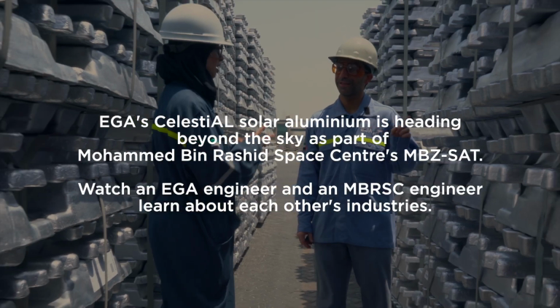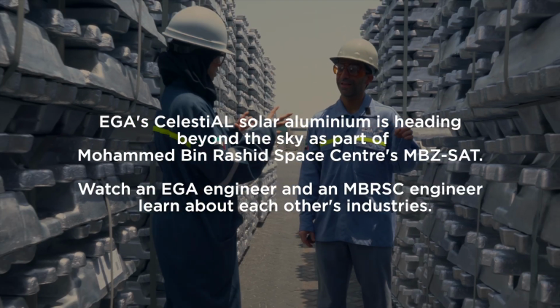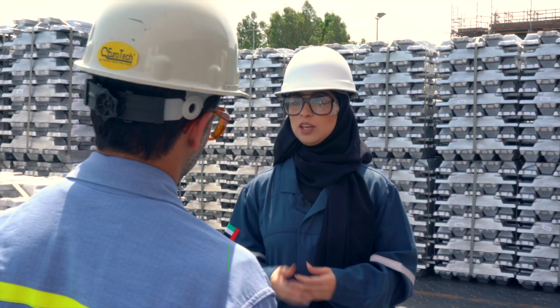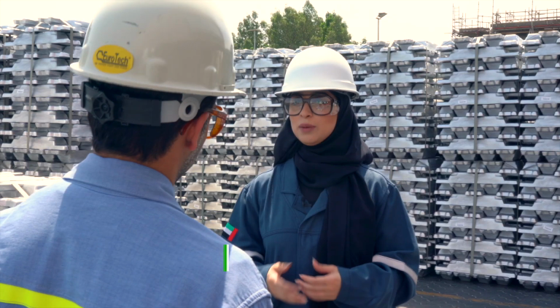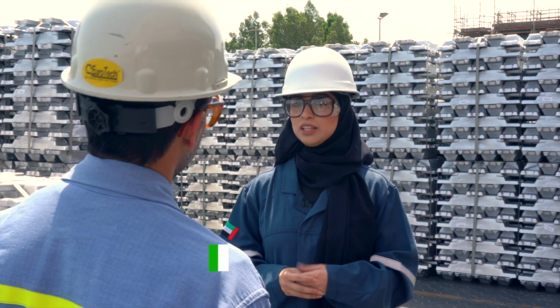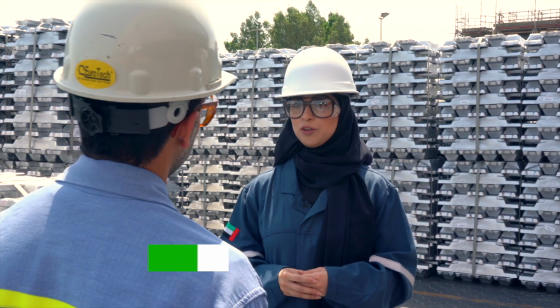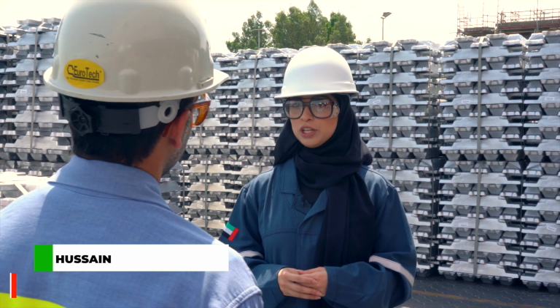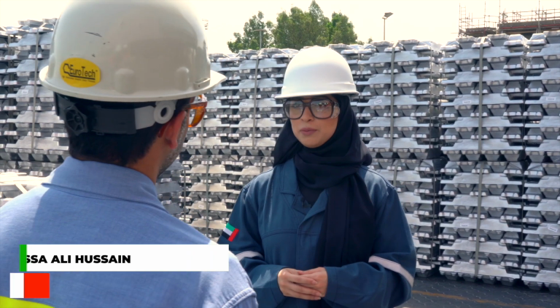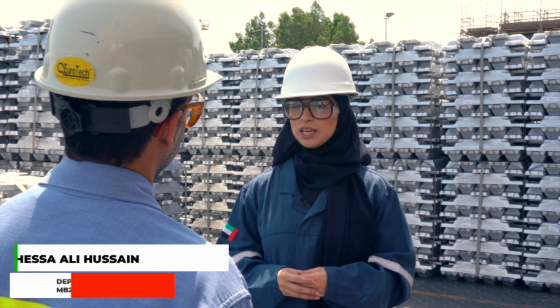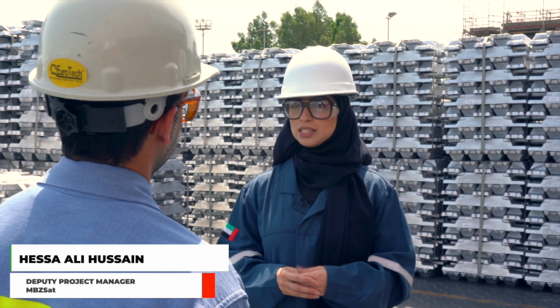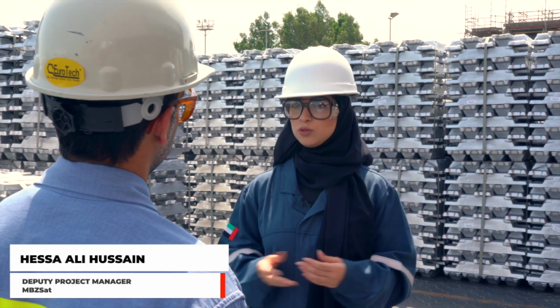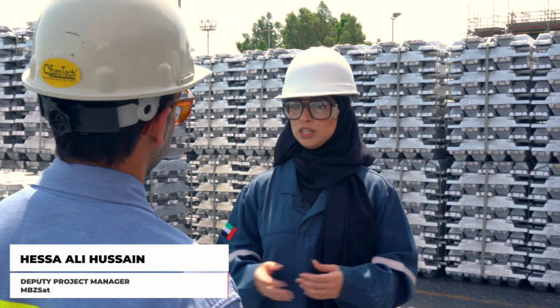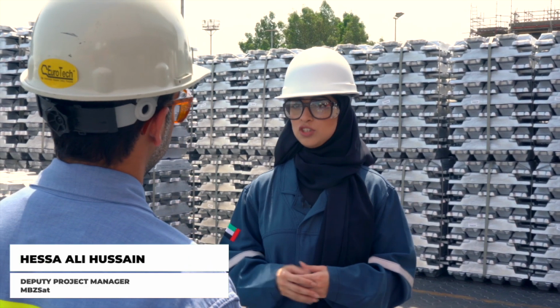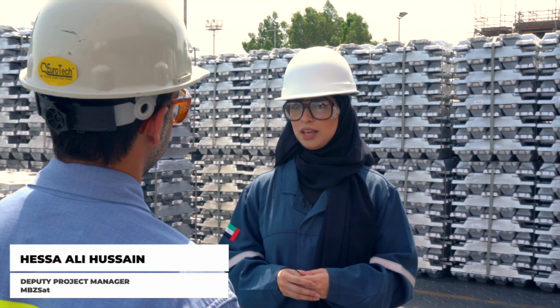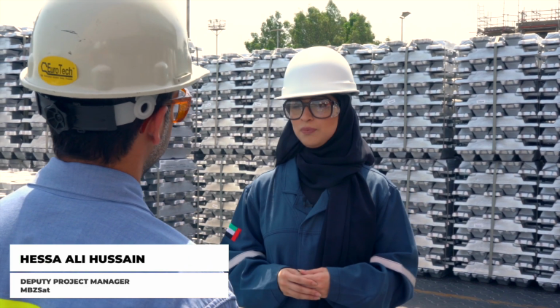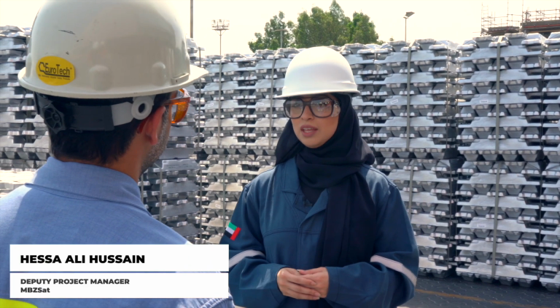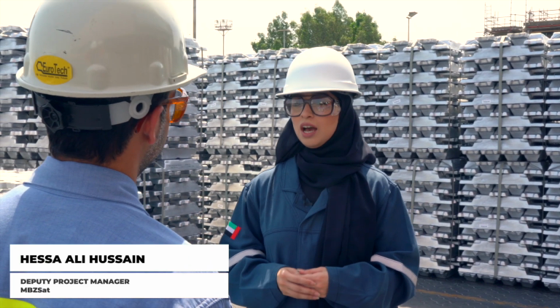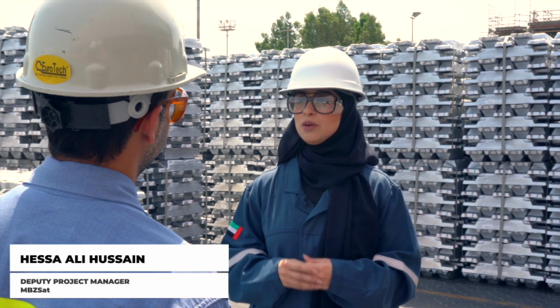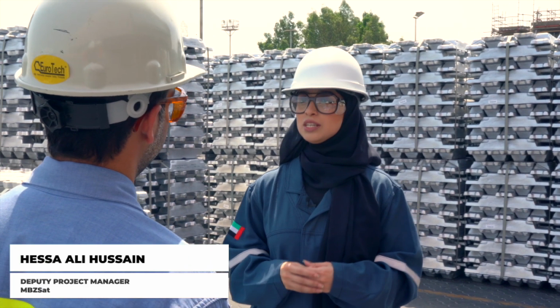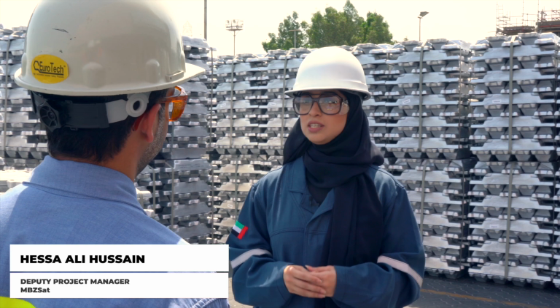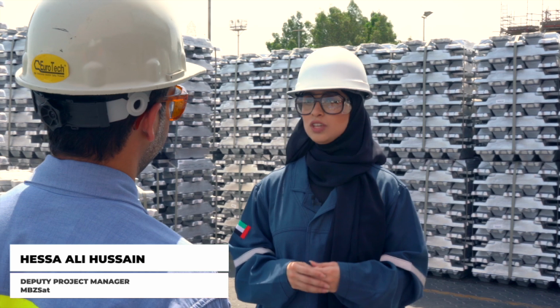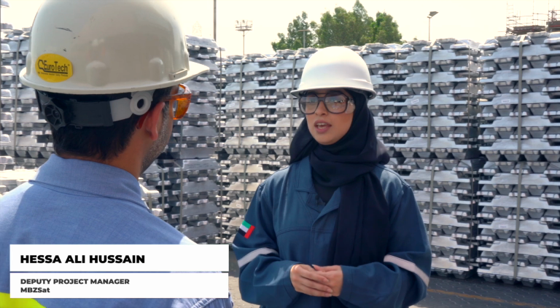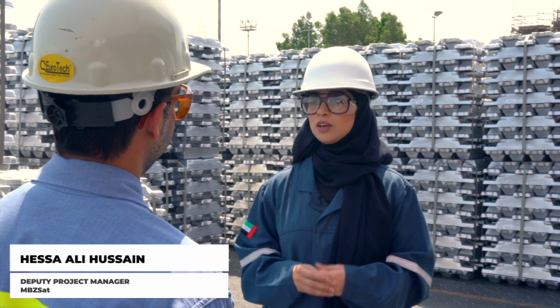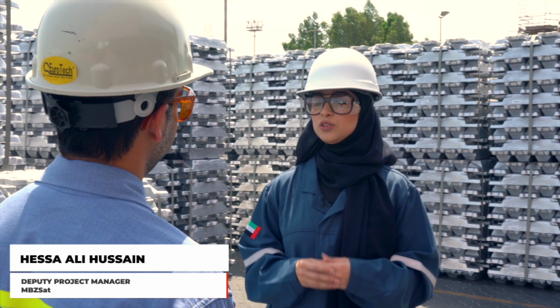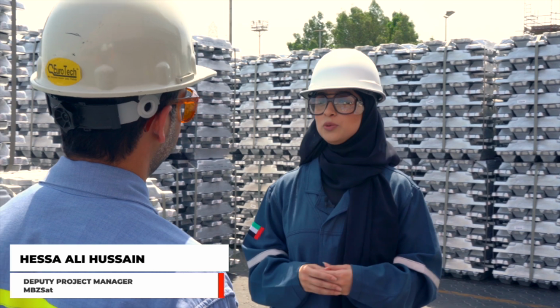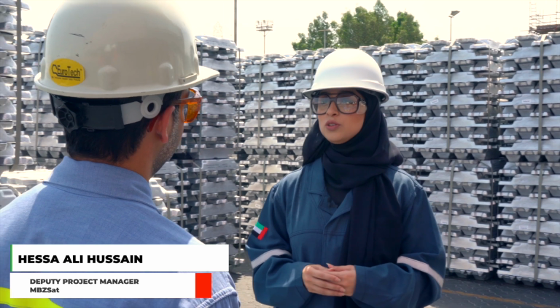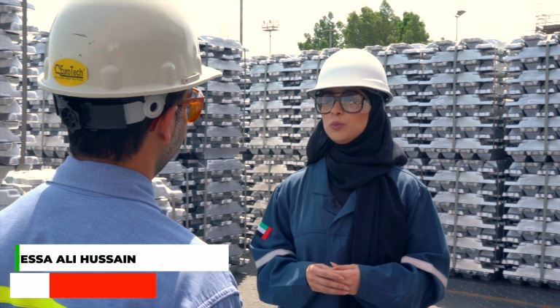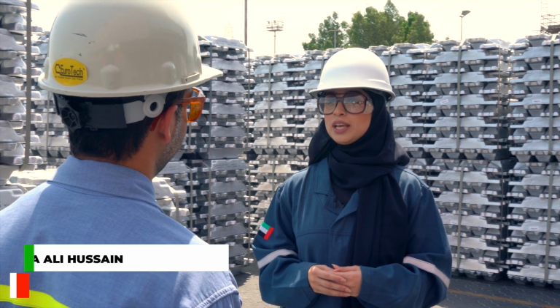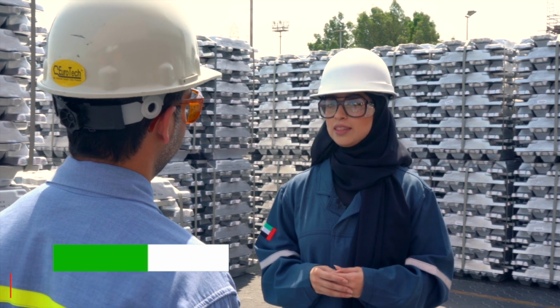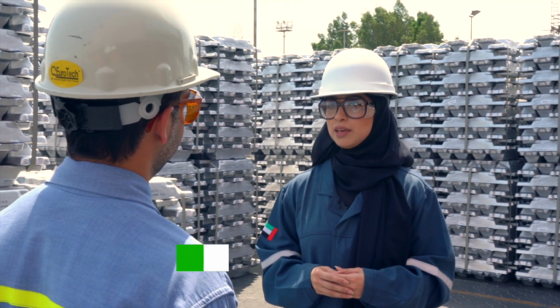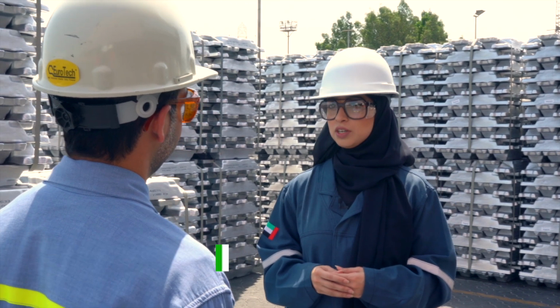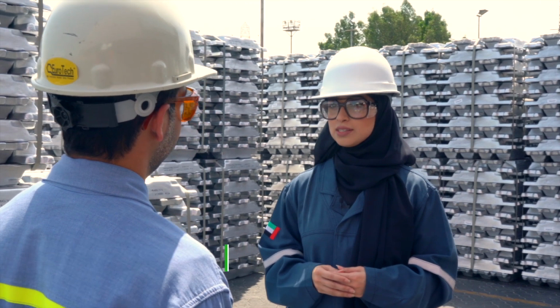Thank you, Abdullah, for welcoming us into EGA. How does EGA contribute to make it in the Emirates?